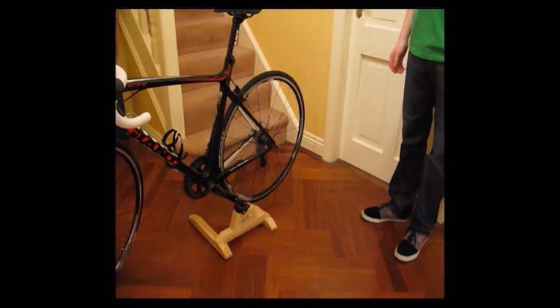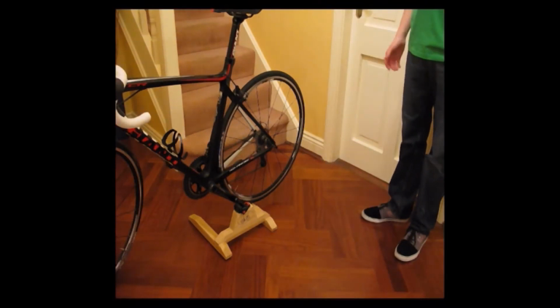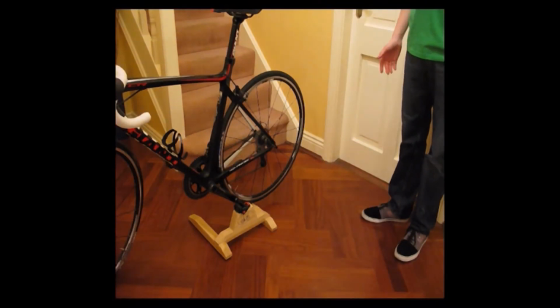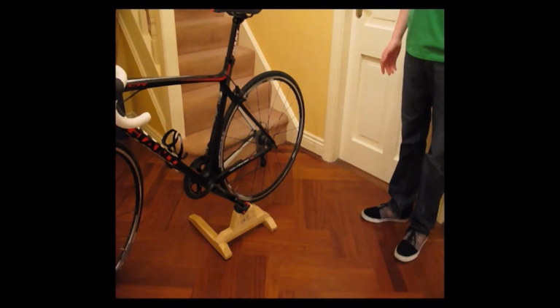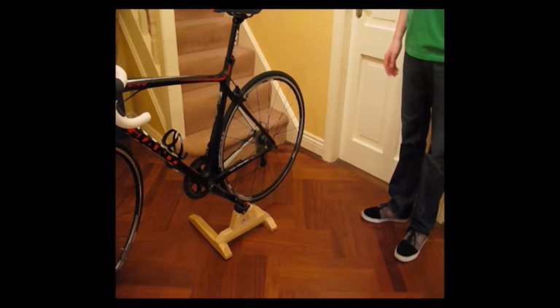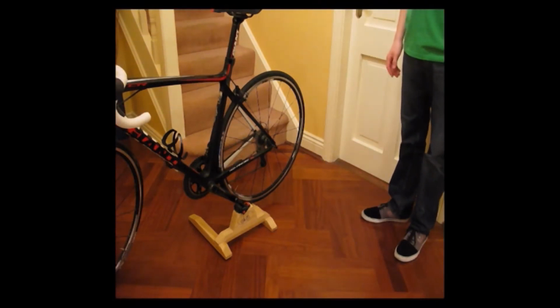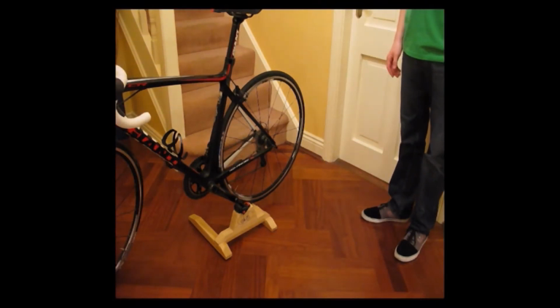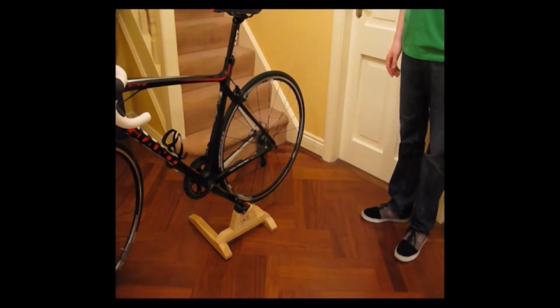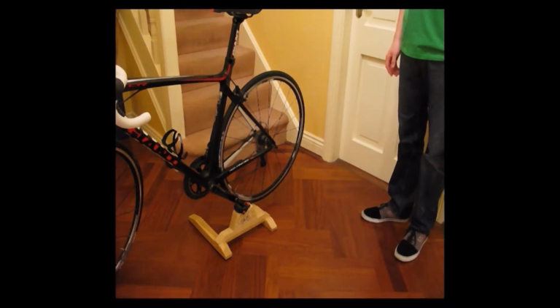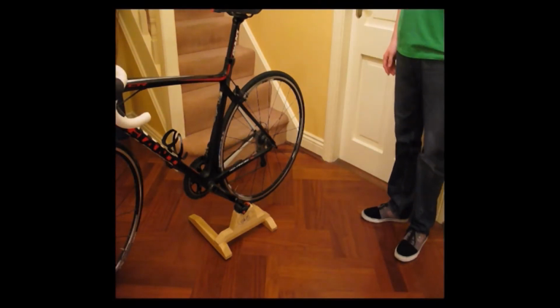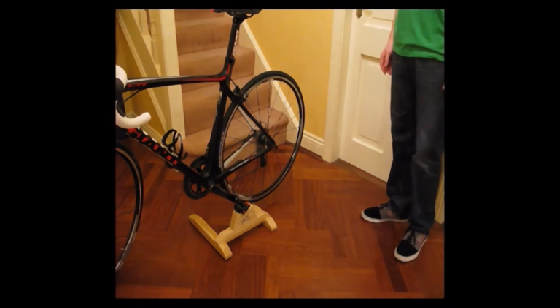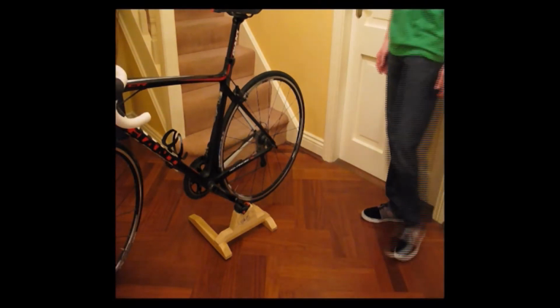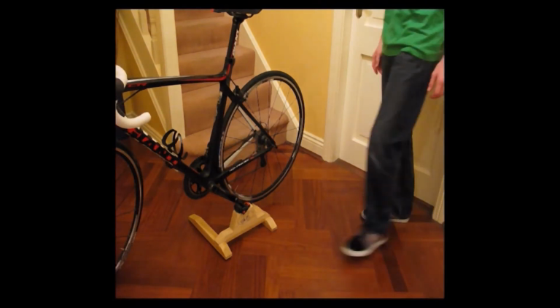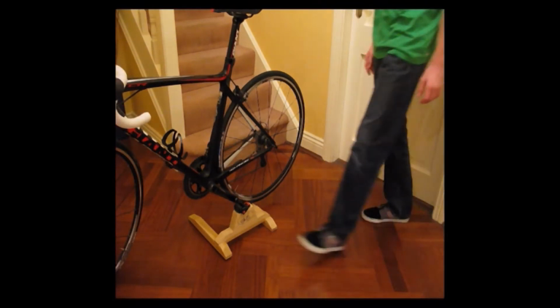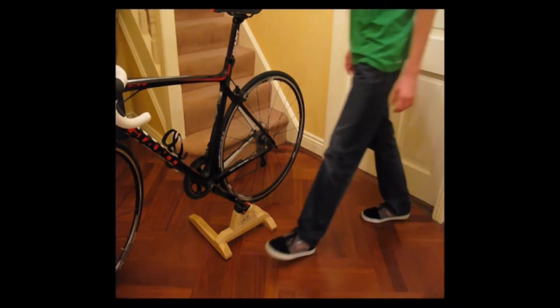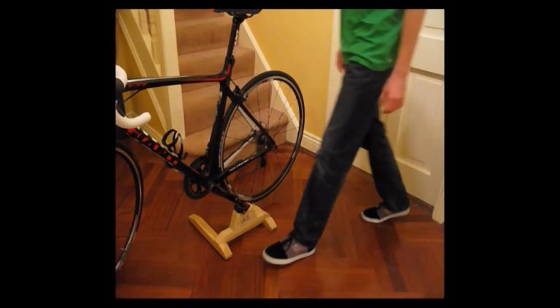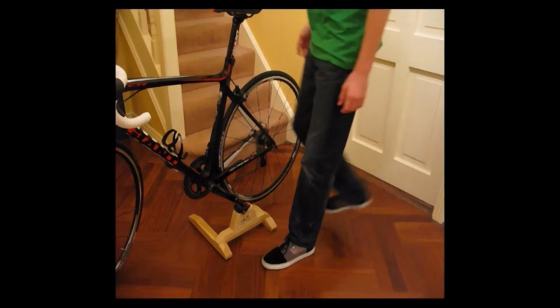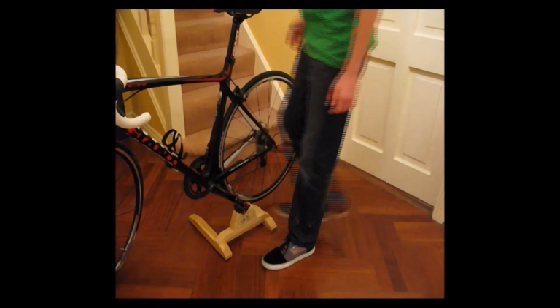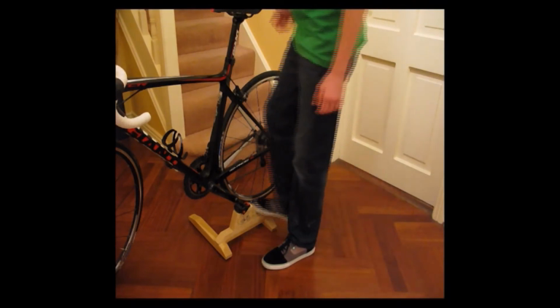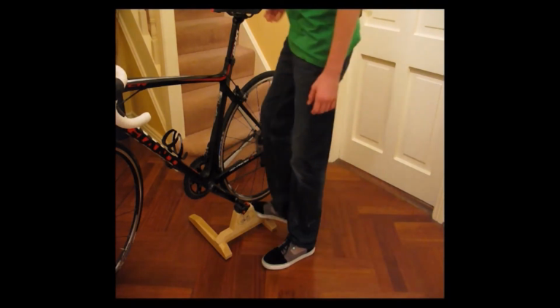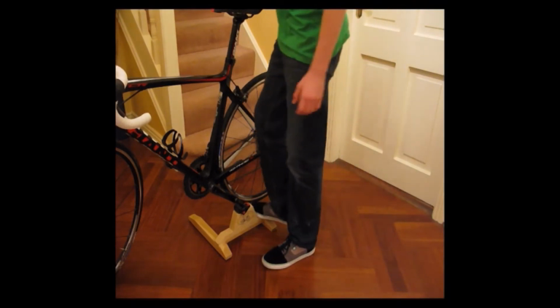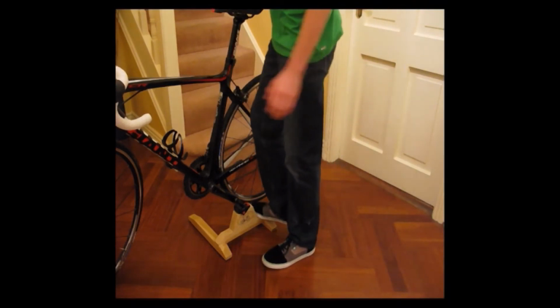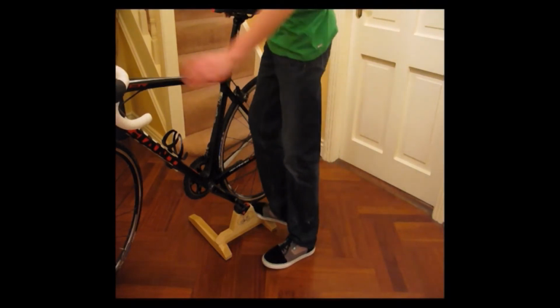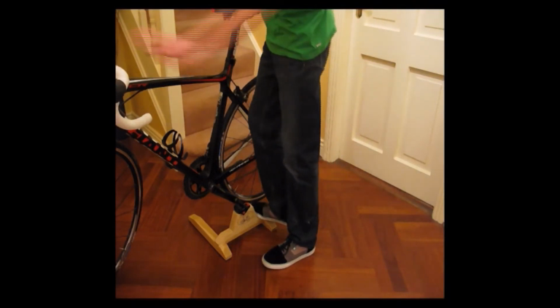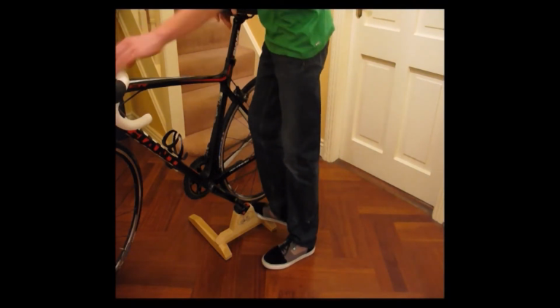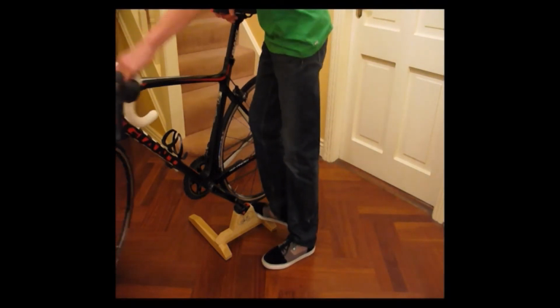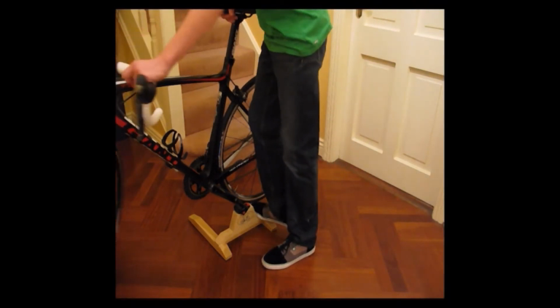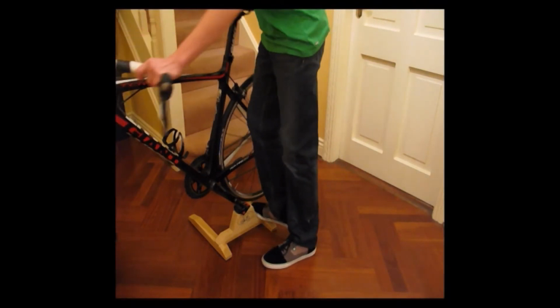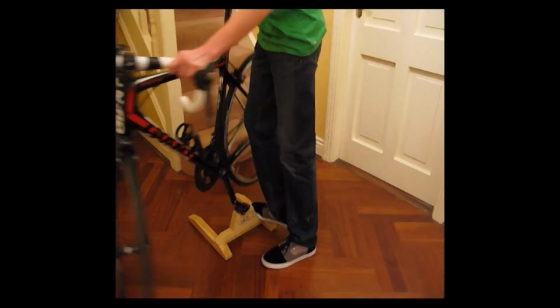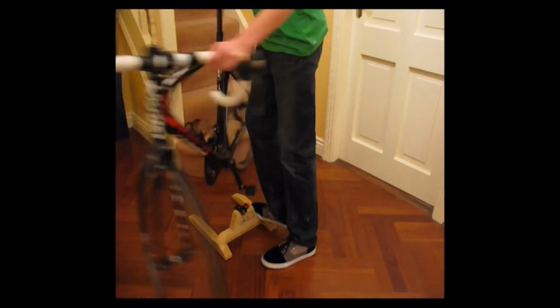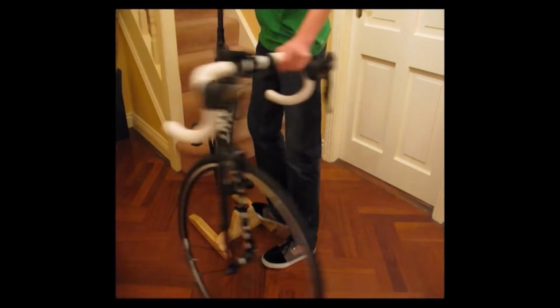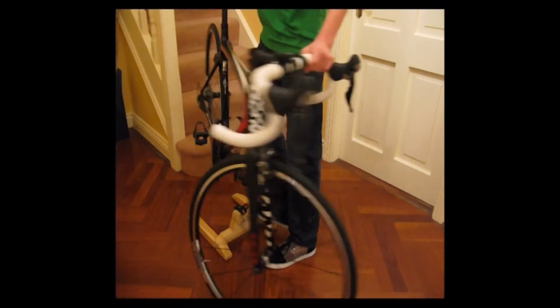It's just as easy to take your bike off the stand. Just put one foot on the stand and twist.